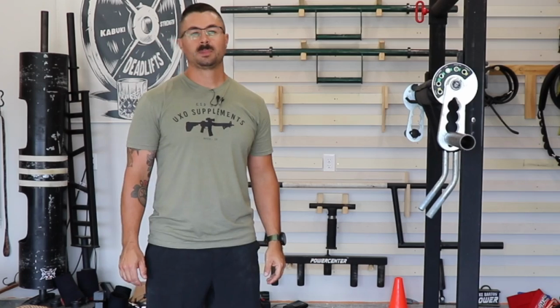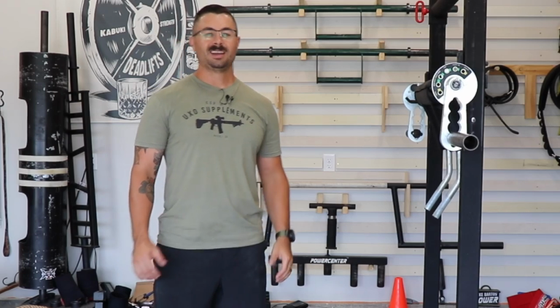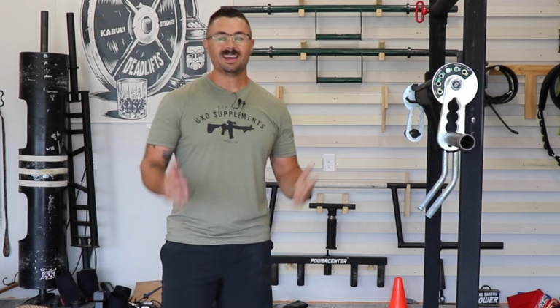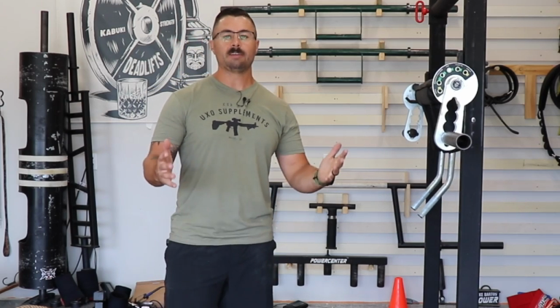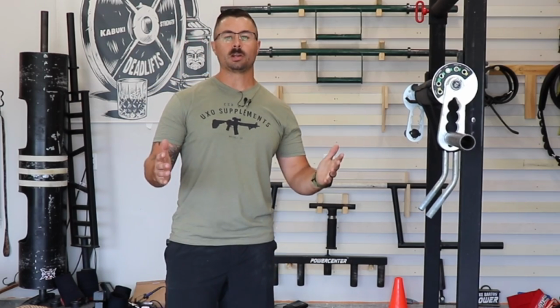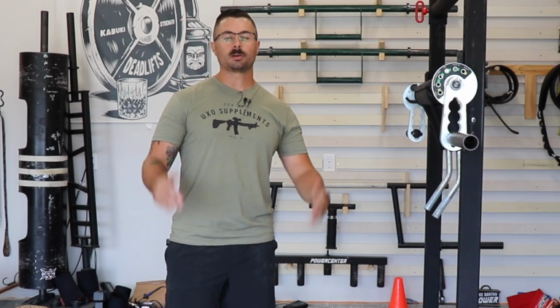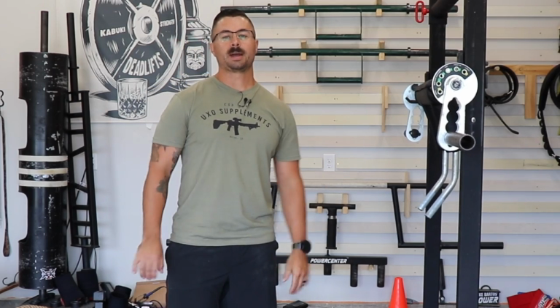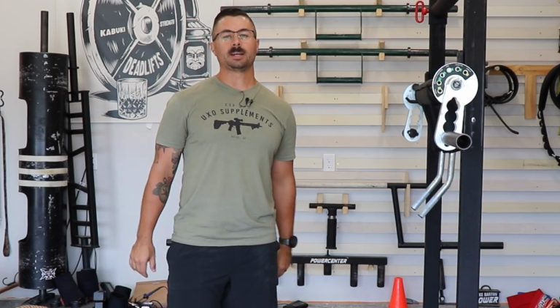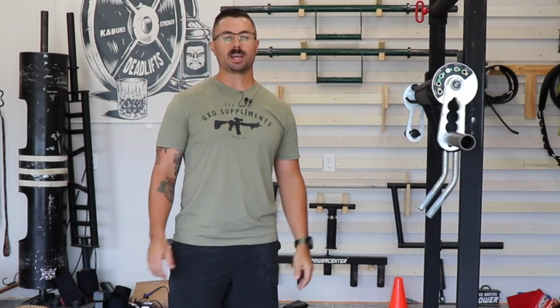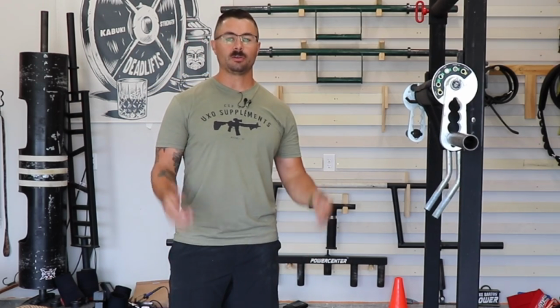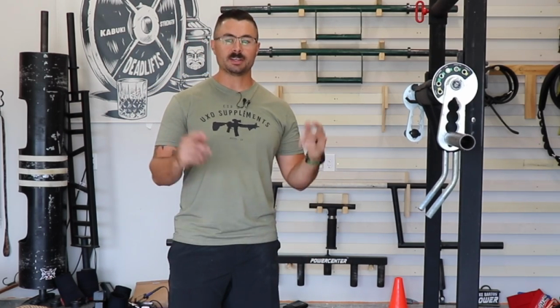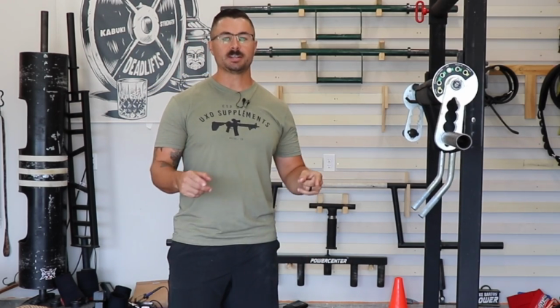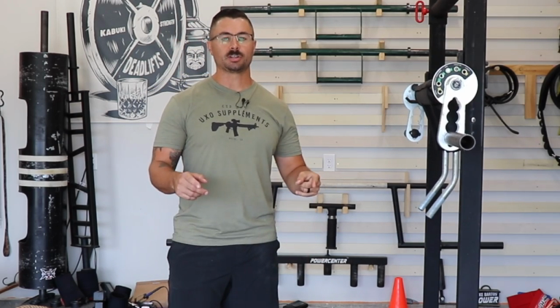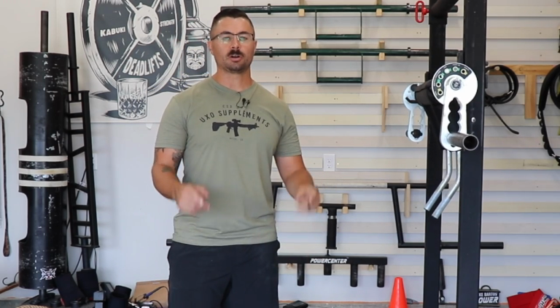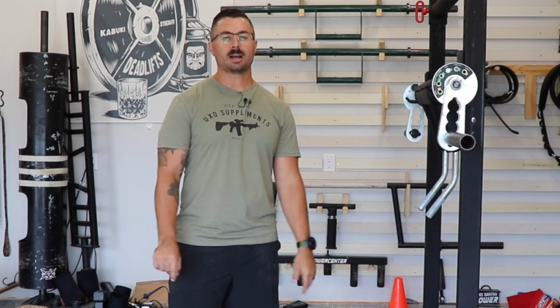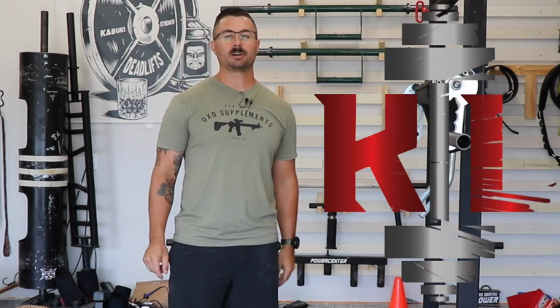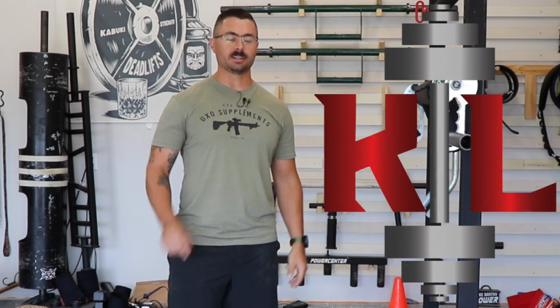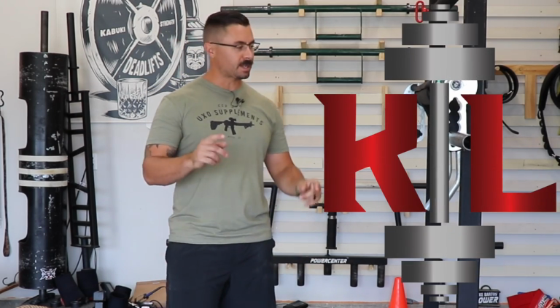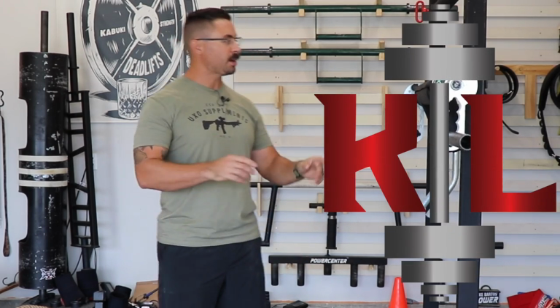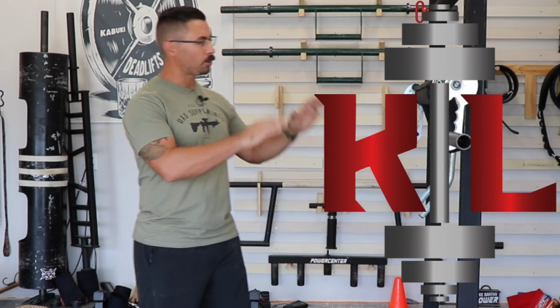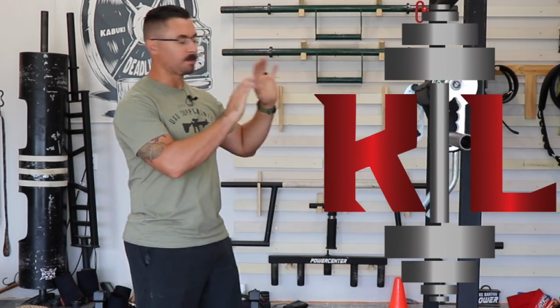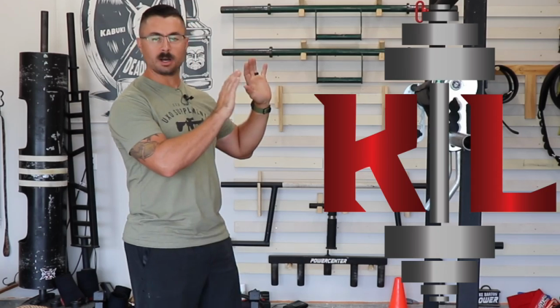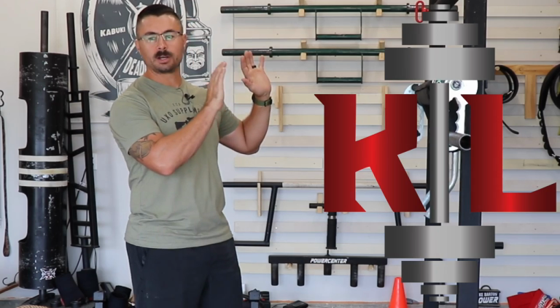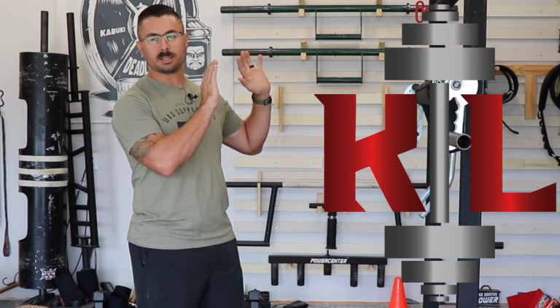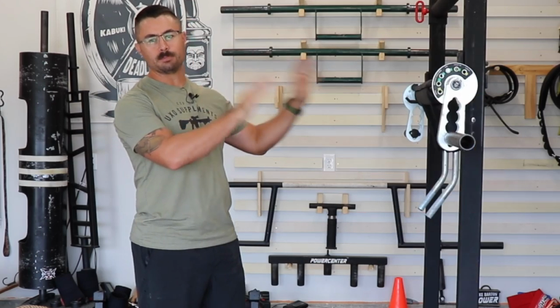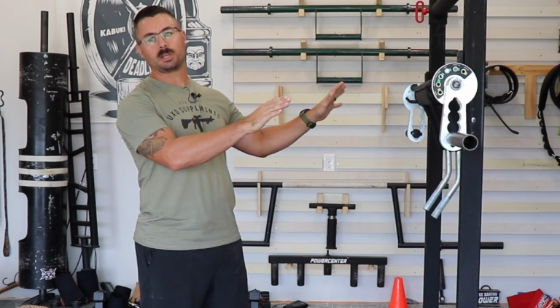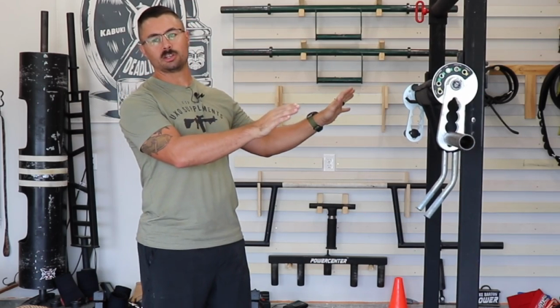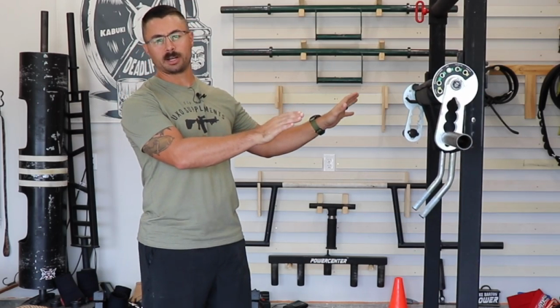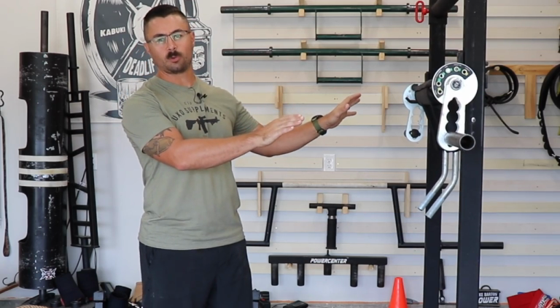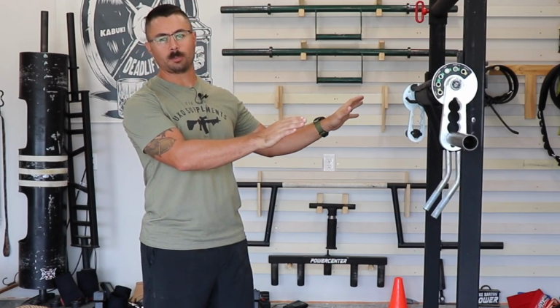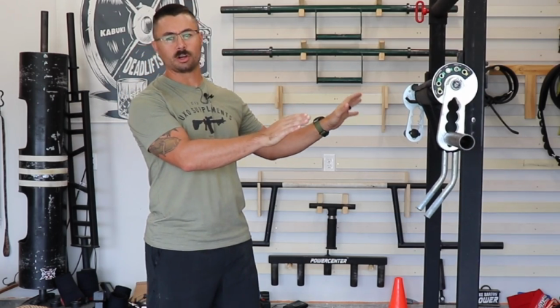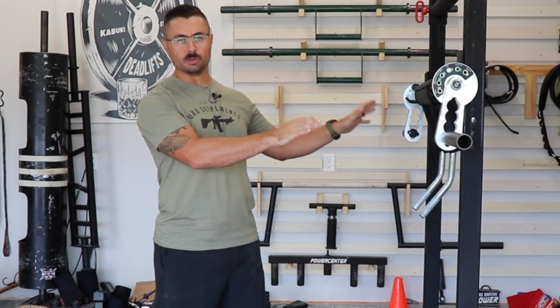Hey everybody, welcome back to my channel. This is the Kurt Locker and today I'm going to be covering the Kabuki Transformer Bar use.